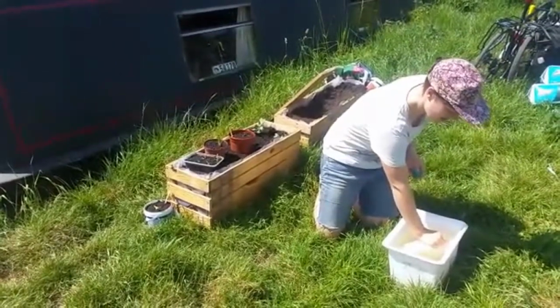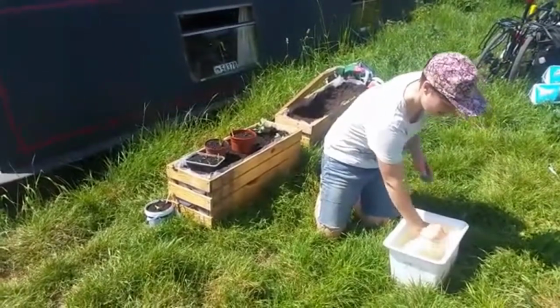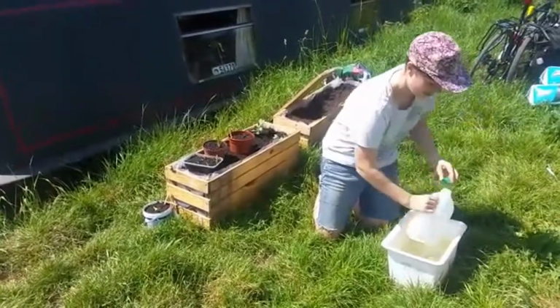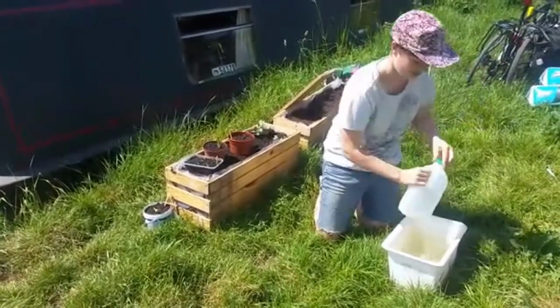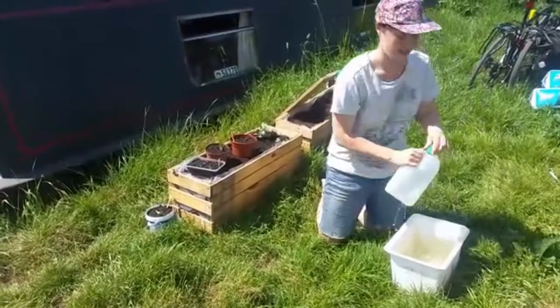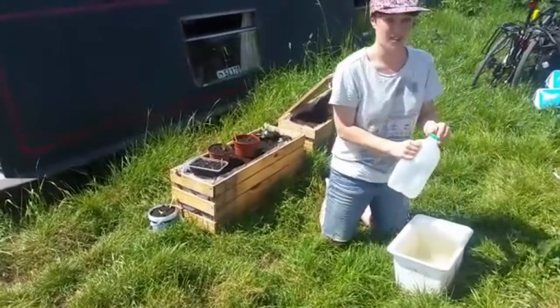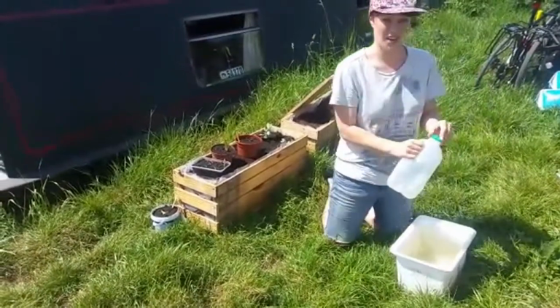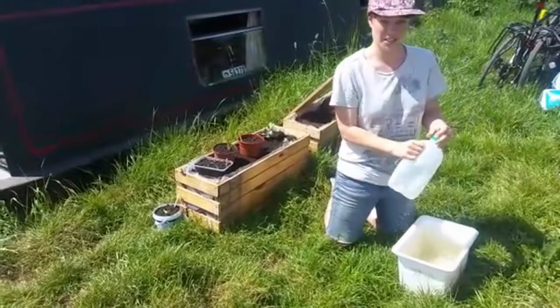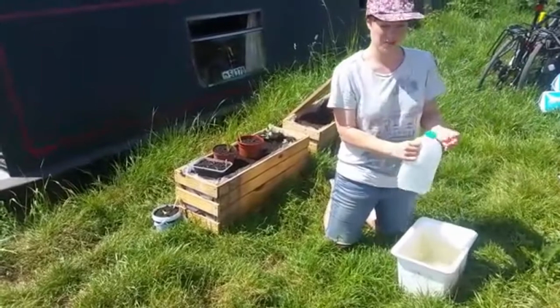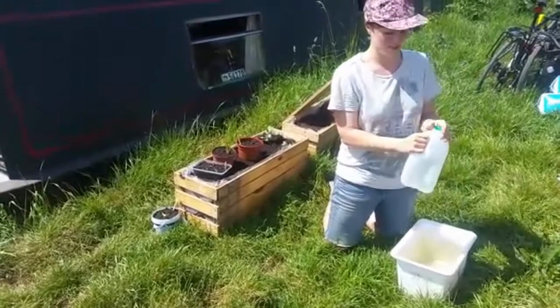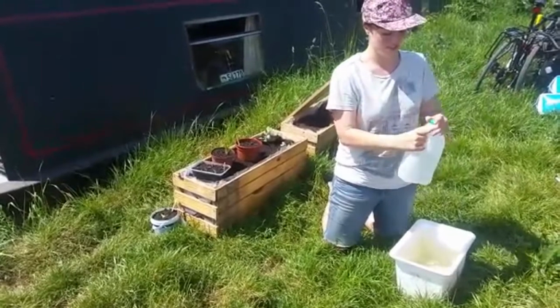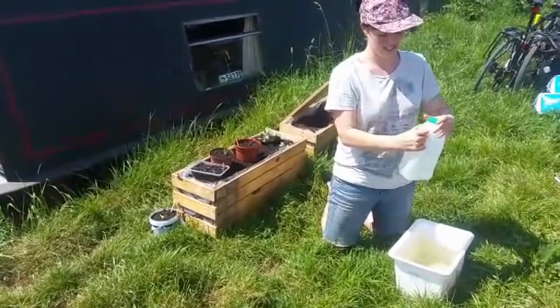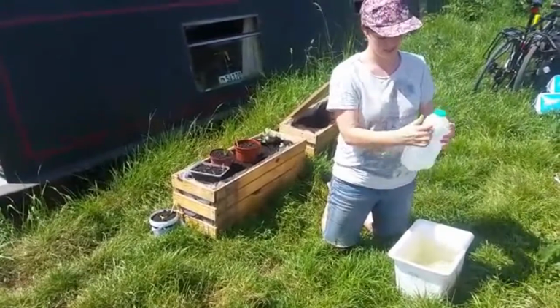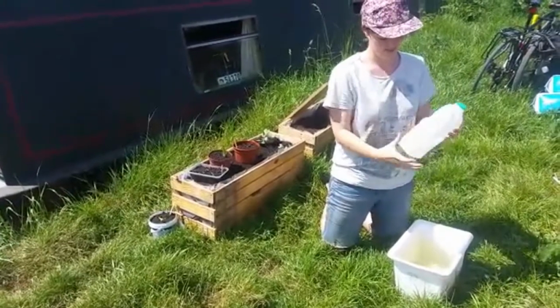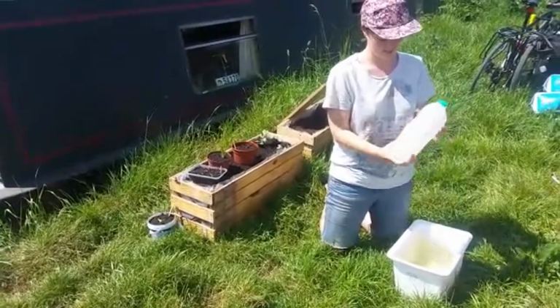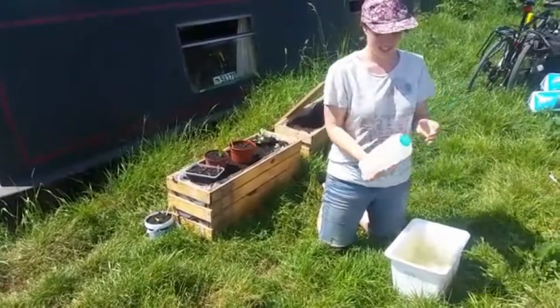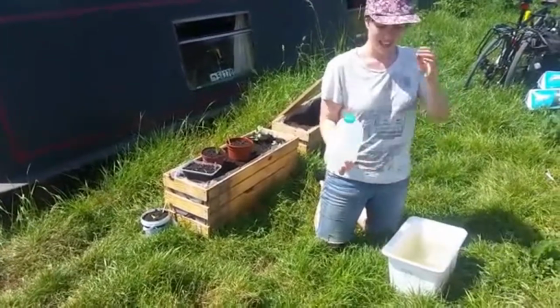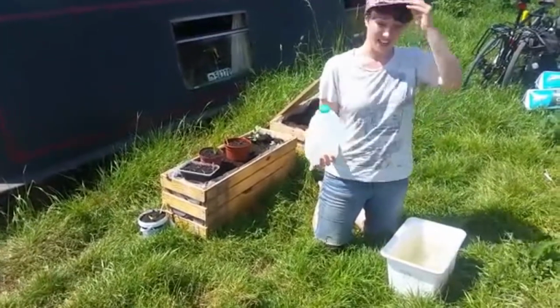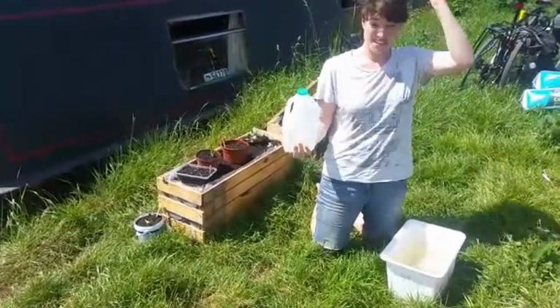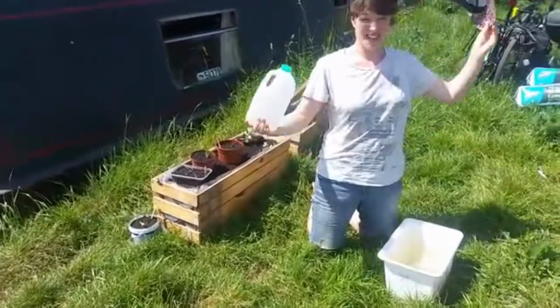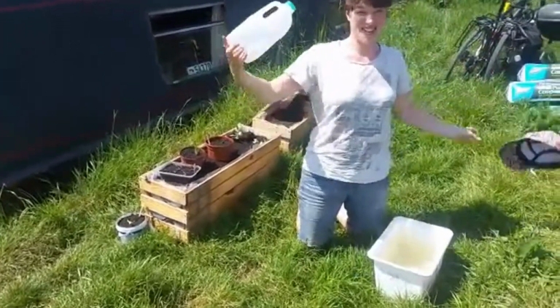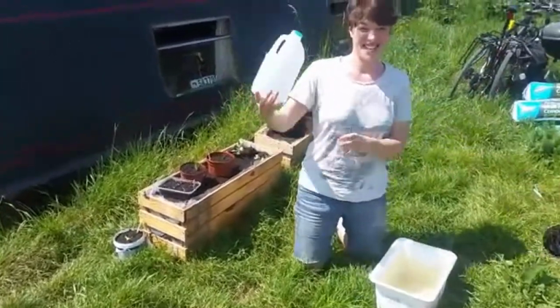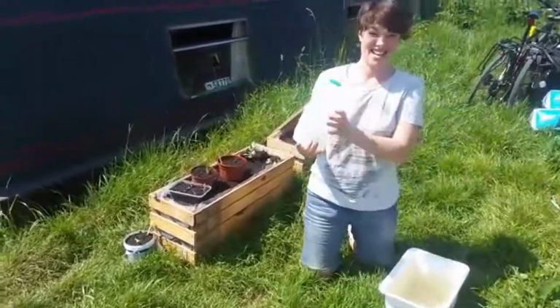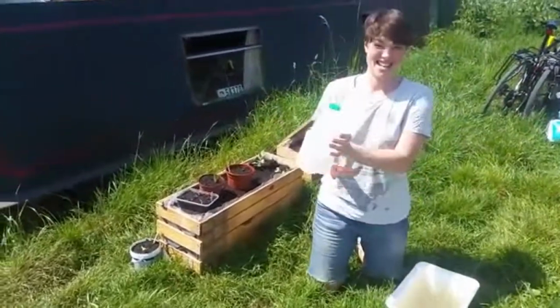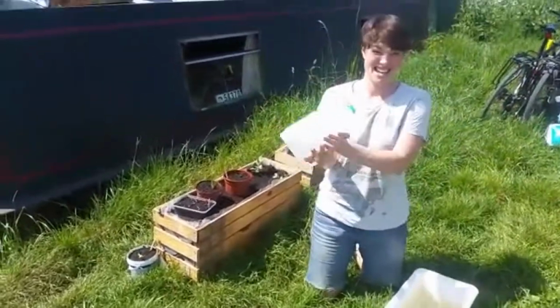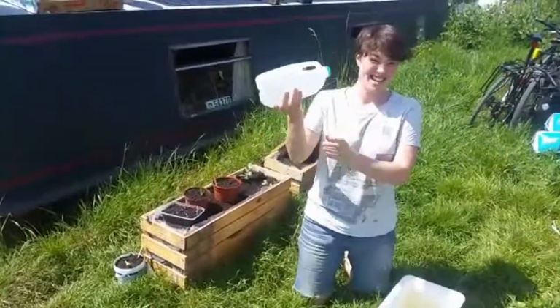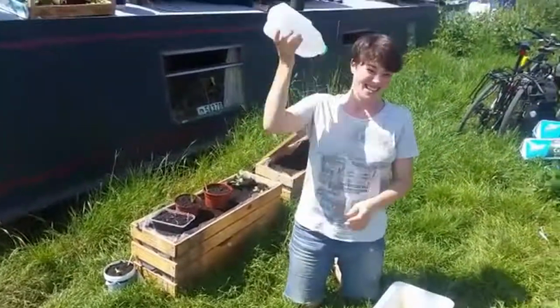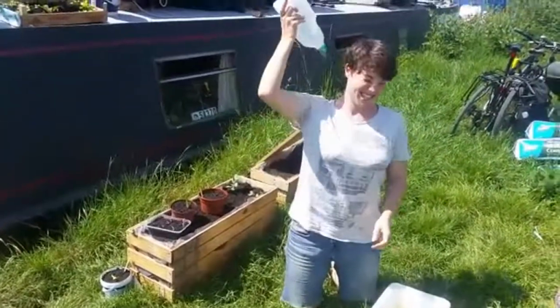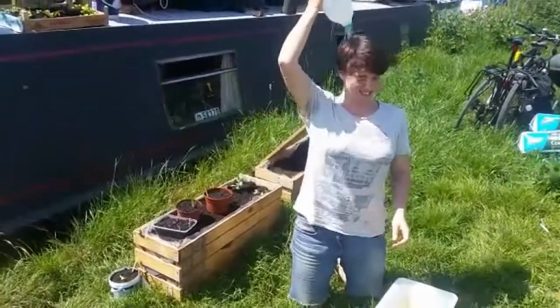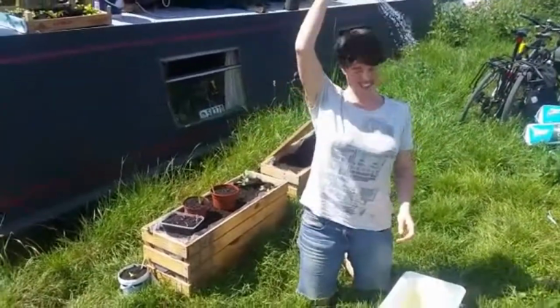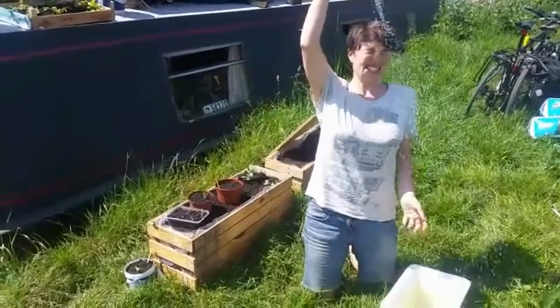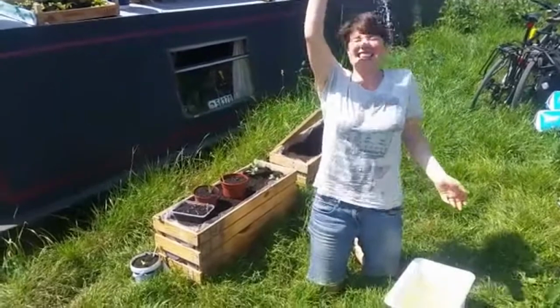It's not that easy to spill, and if it's a really hot day you can either water each other.